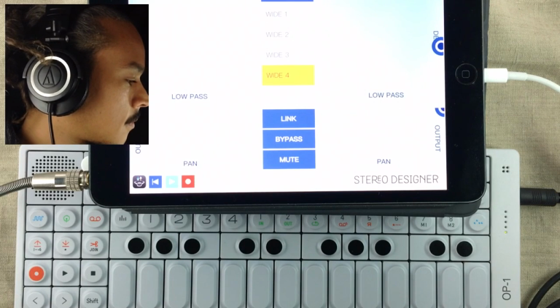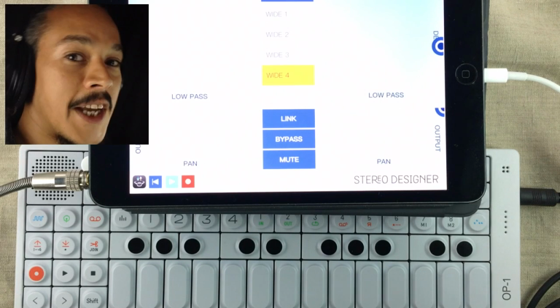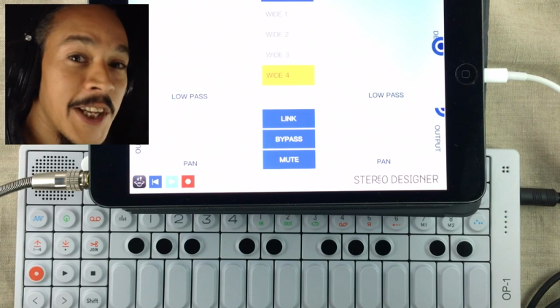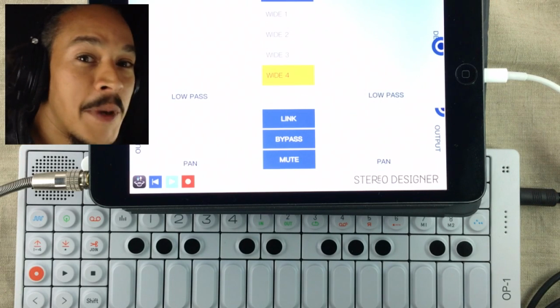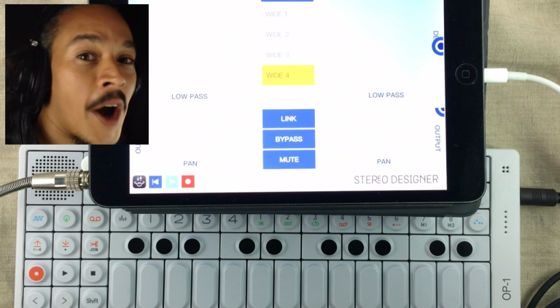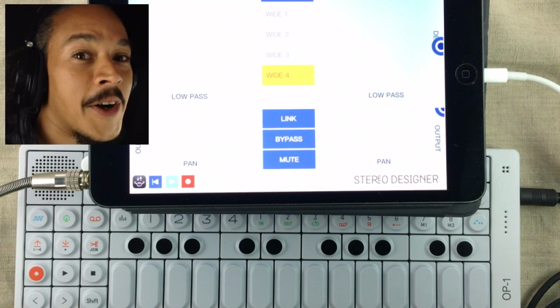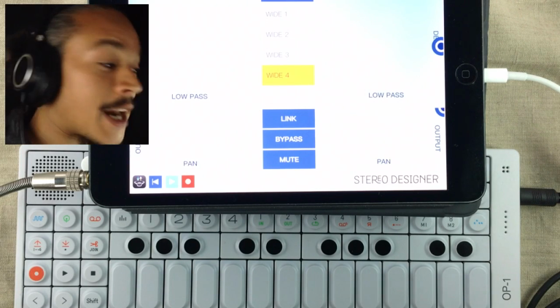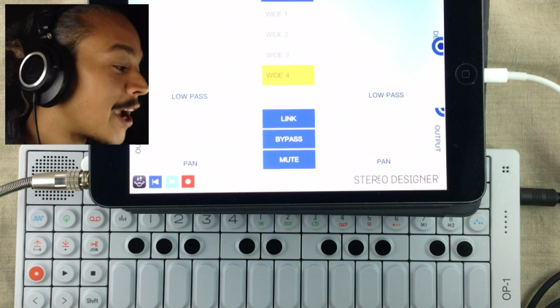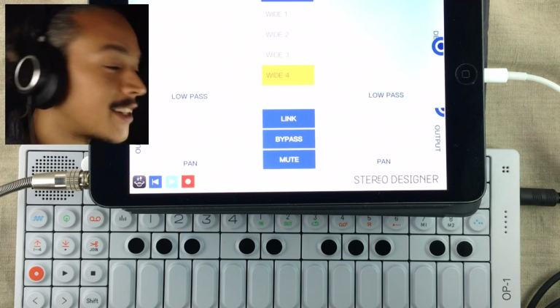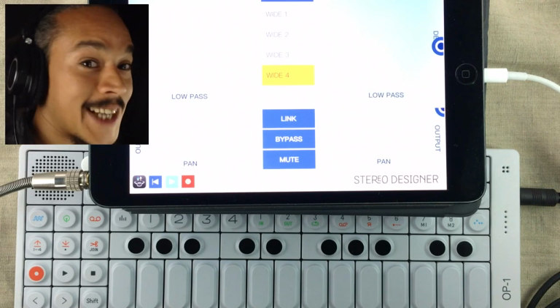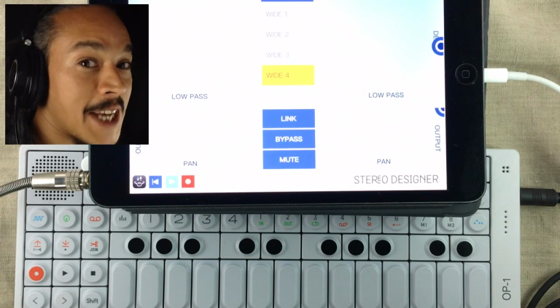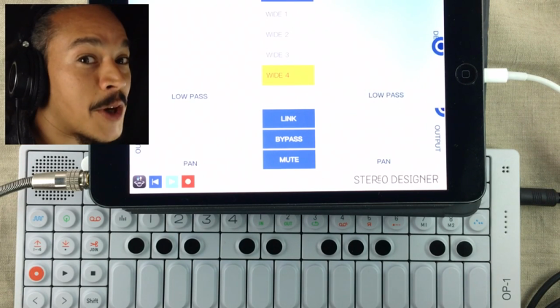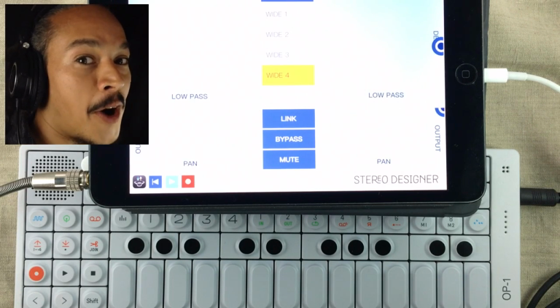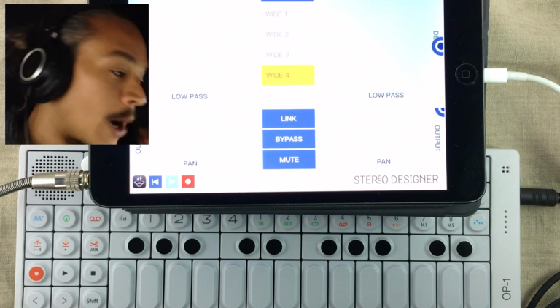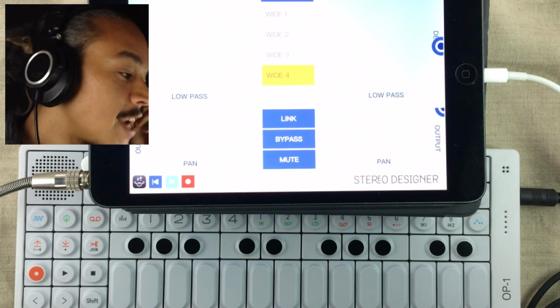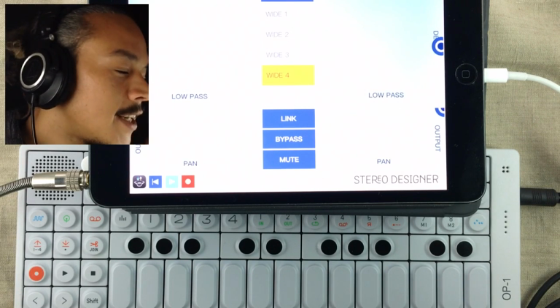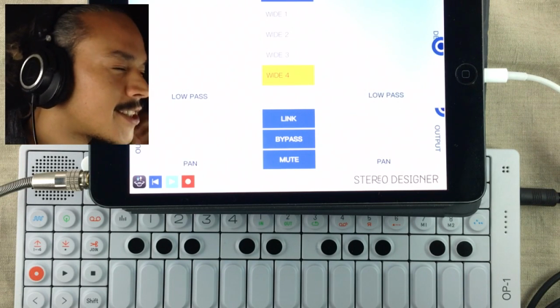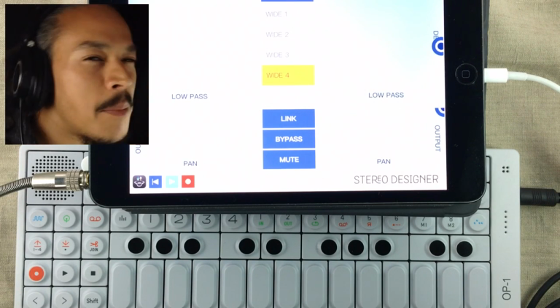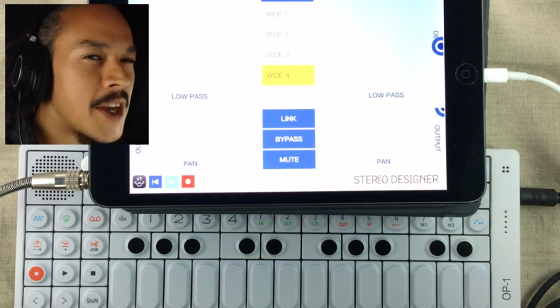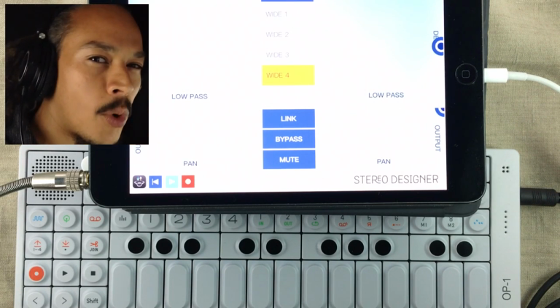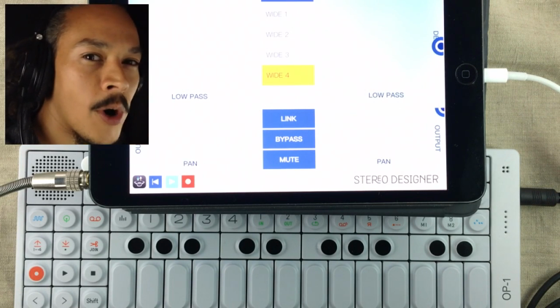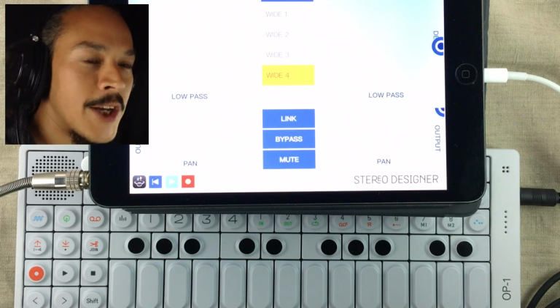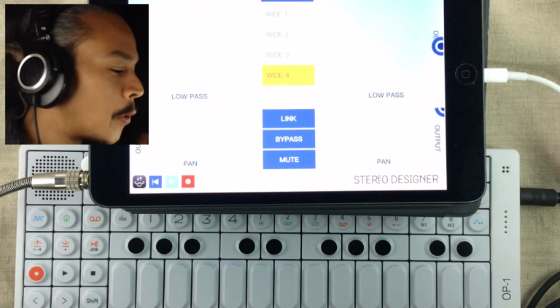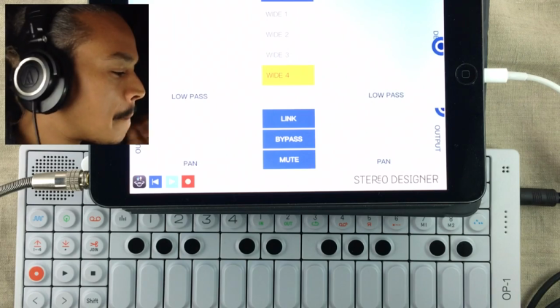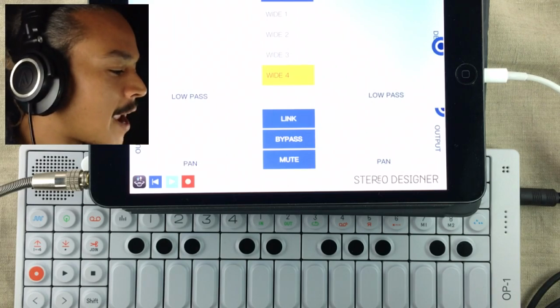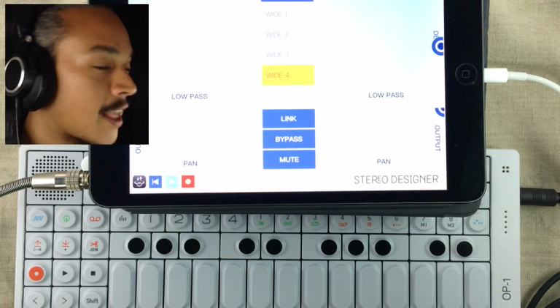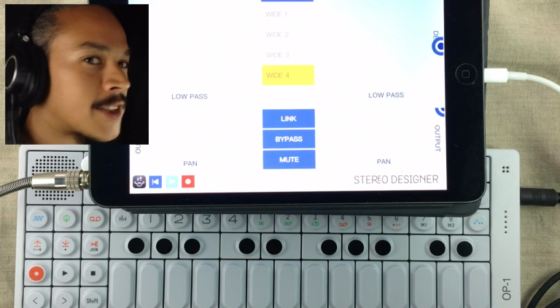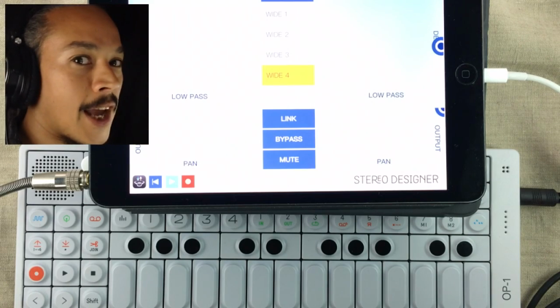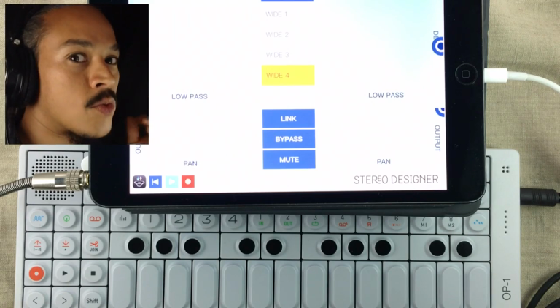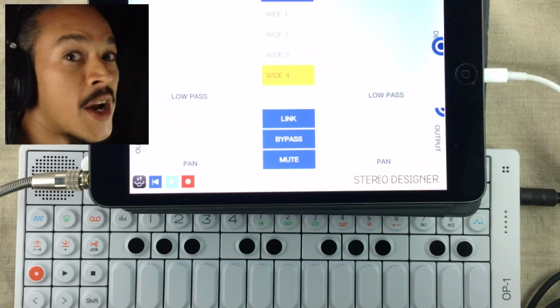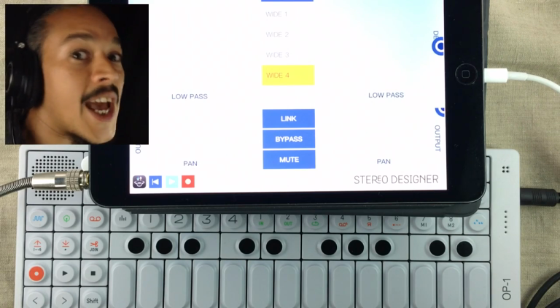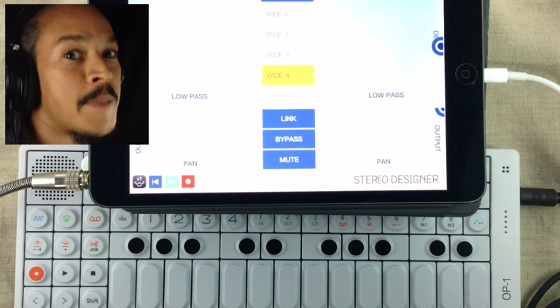It's a little bit wider and I'm liking the soundscape so far. Now I needed something more to make this really epic.